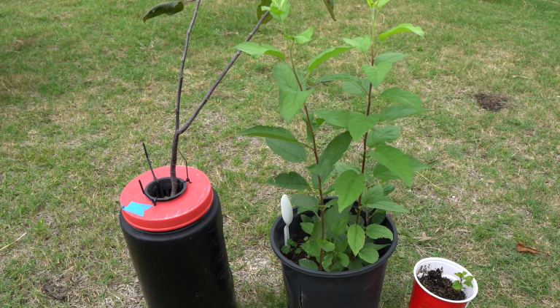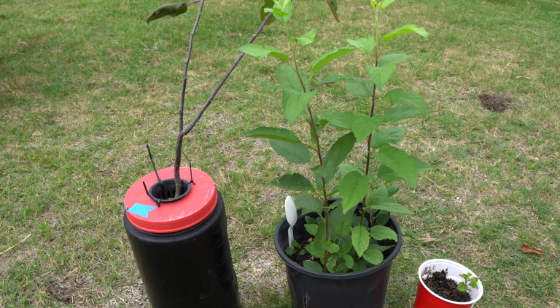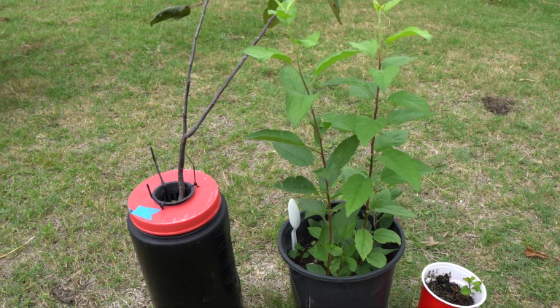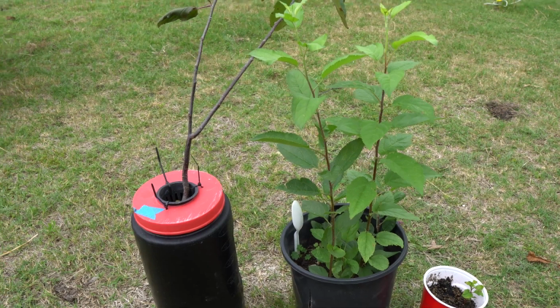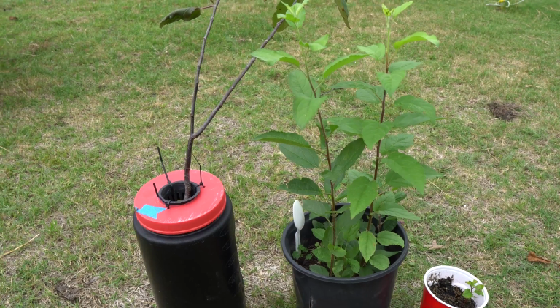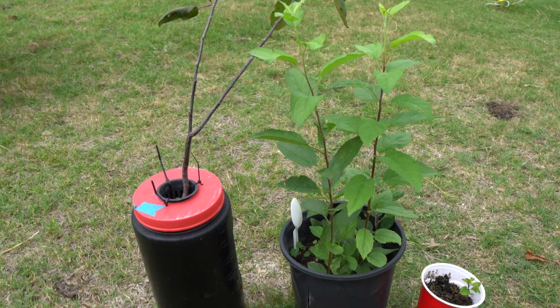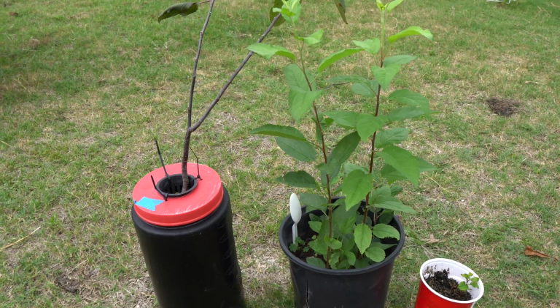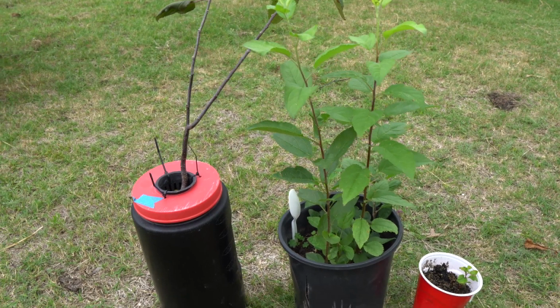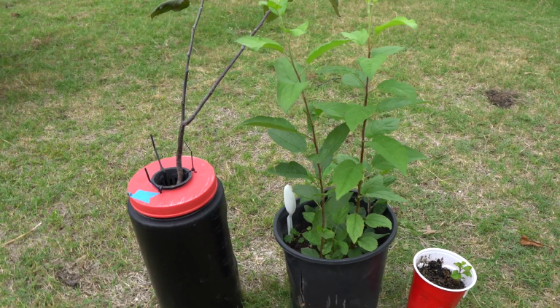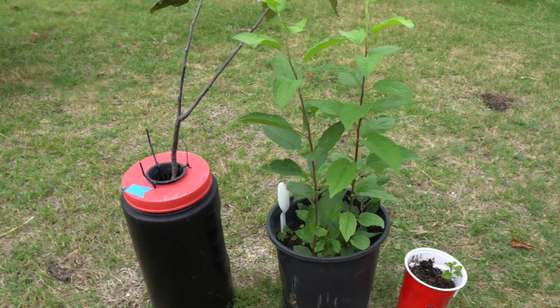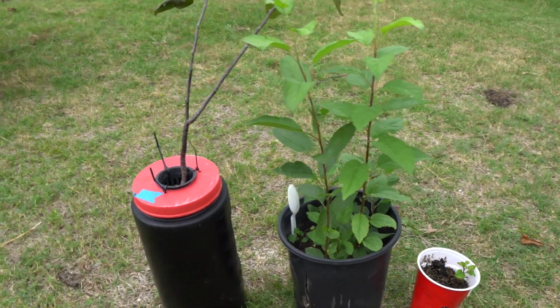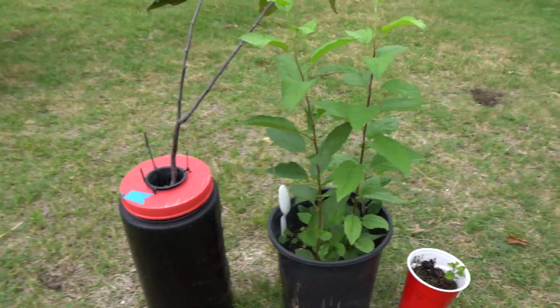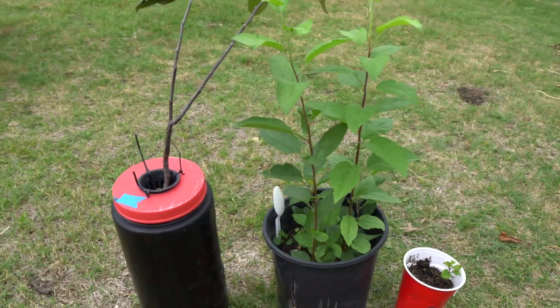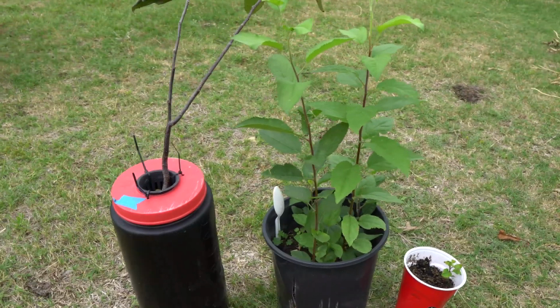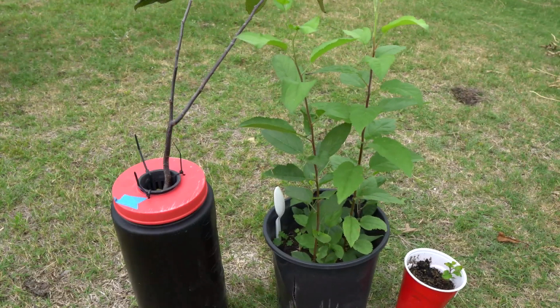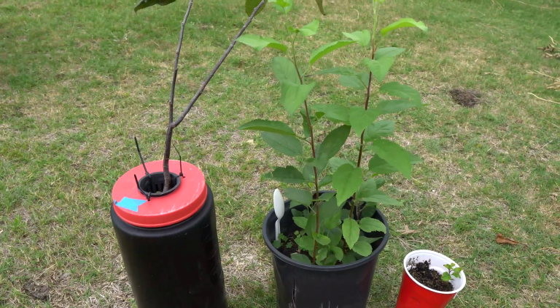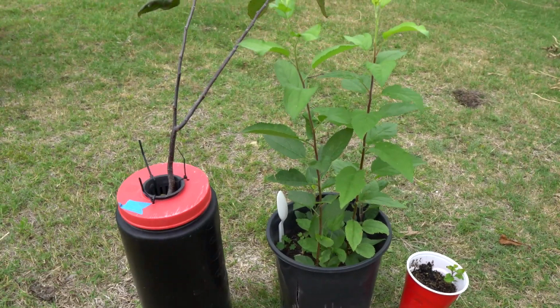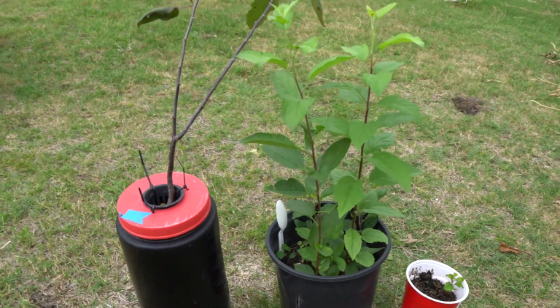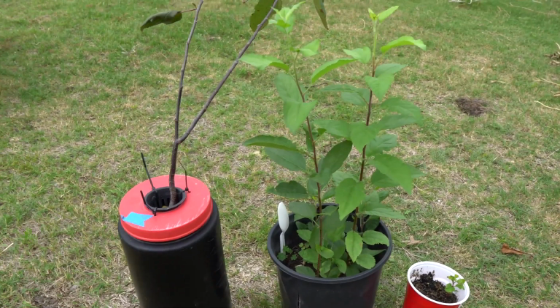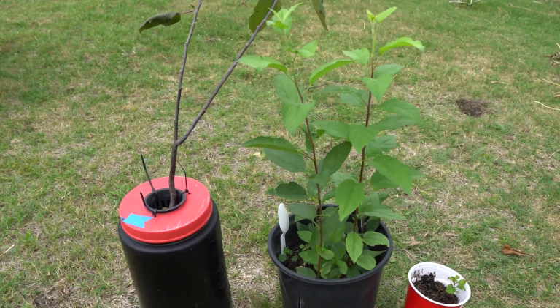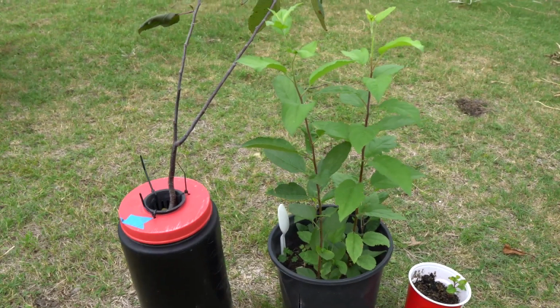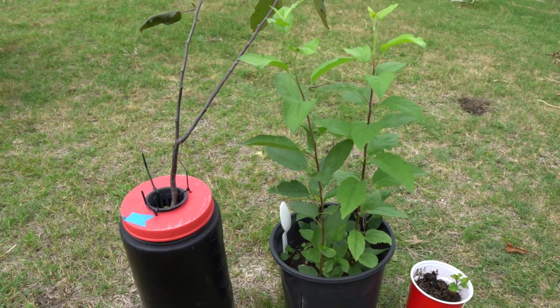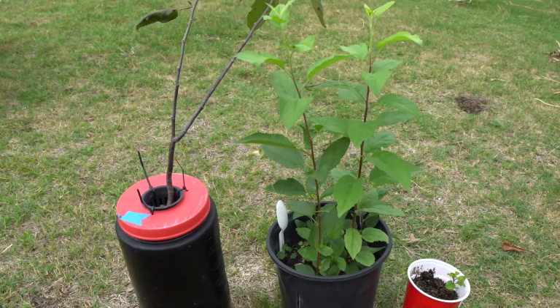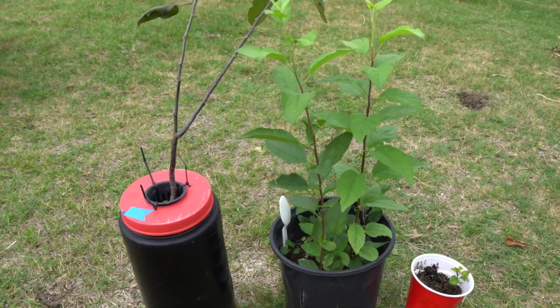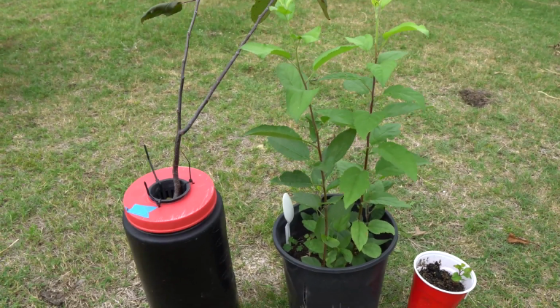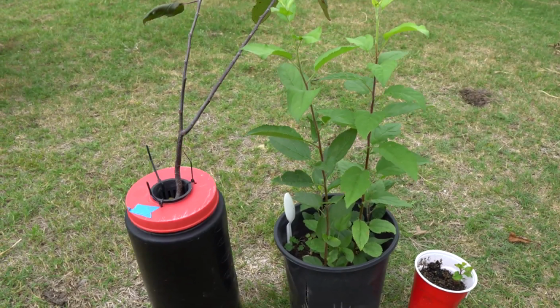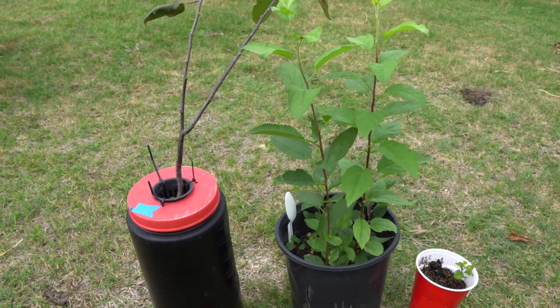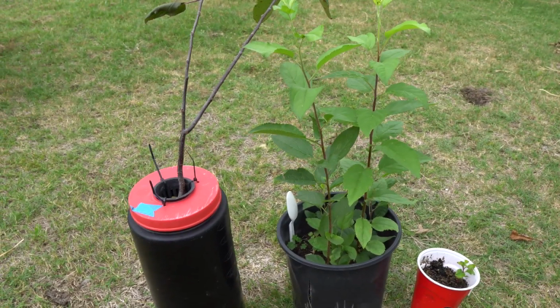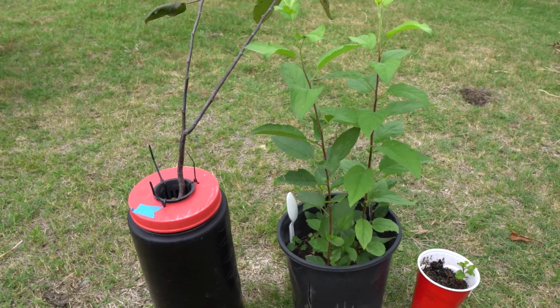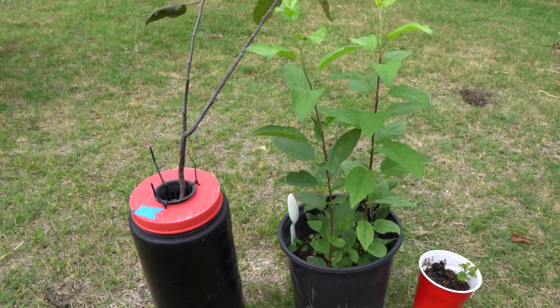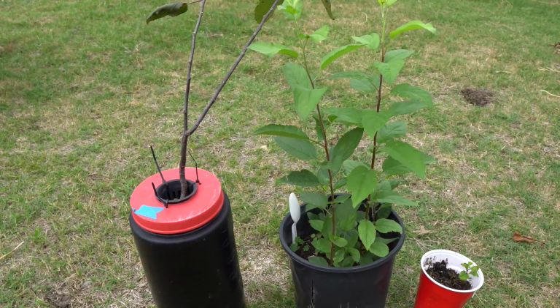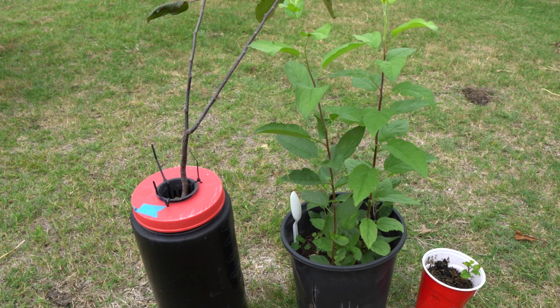Hey everybody, welcome to my channel. Today we are going to talk more about fruit trees.